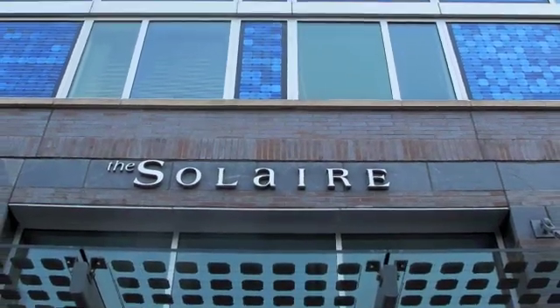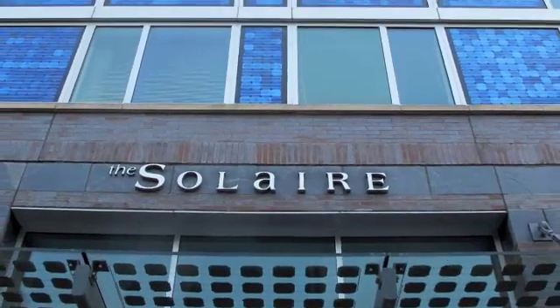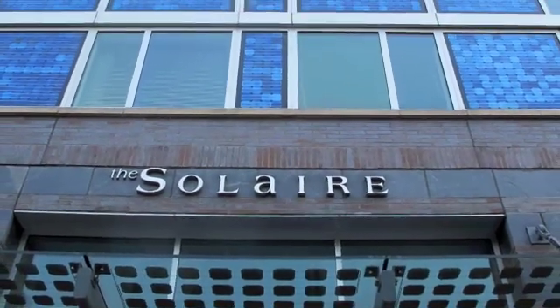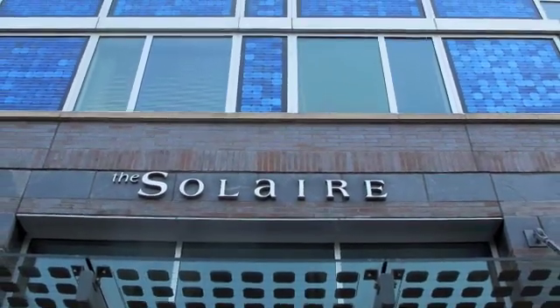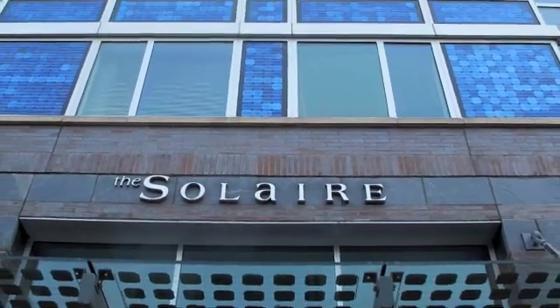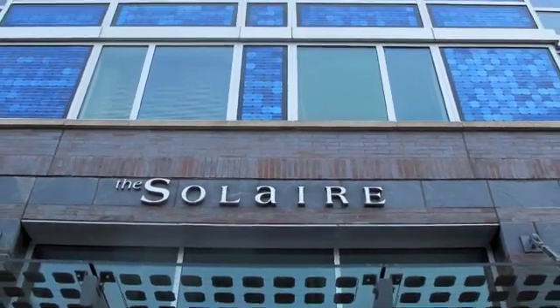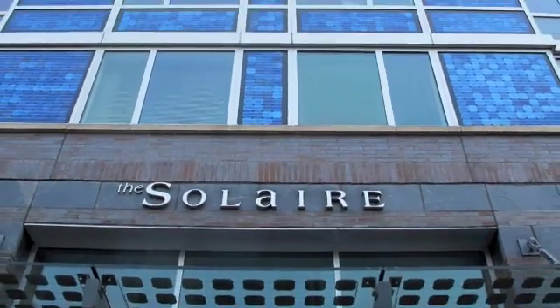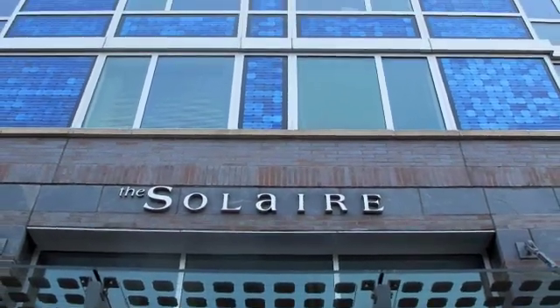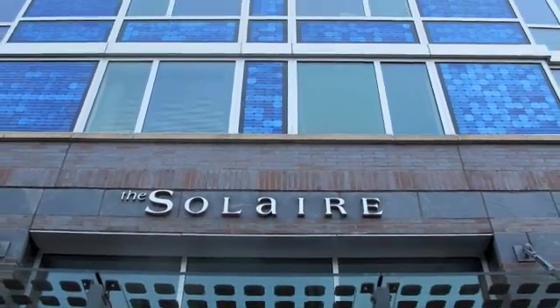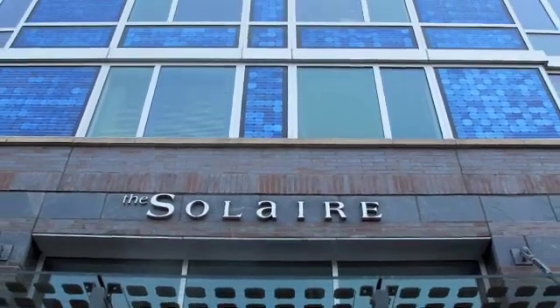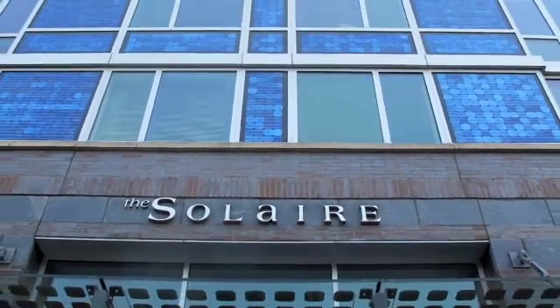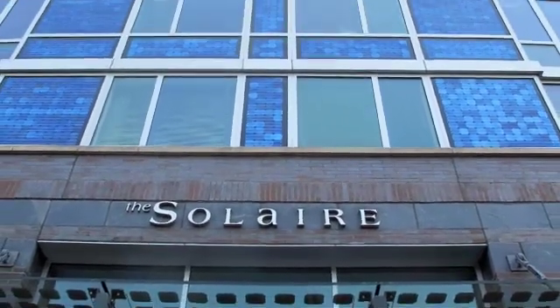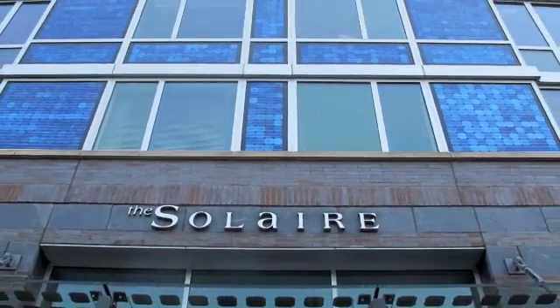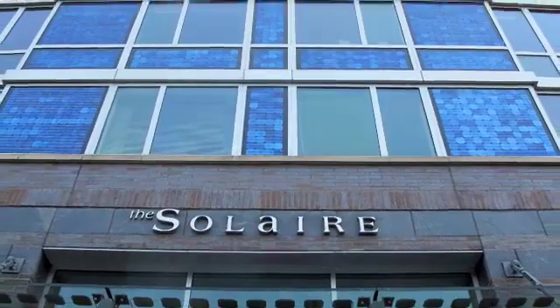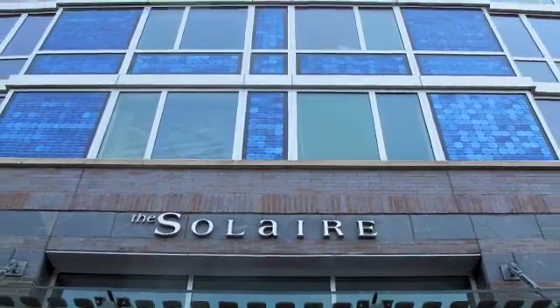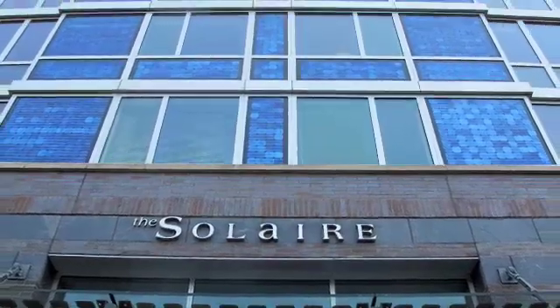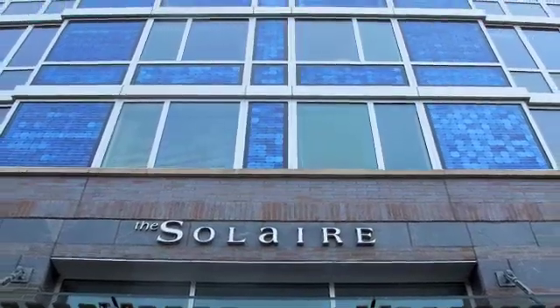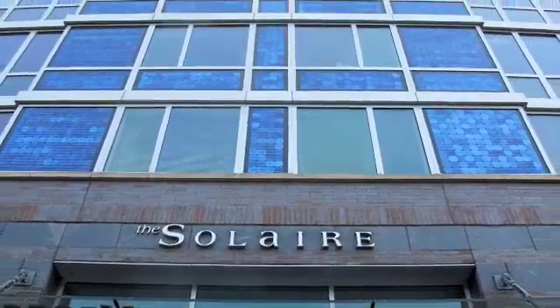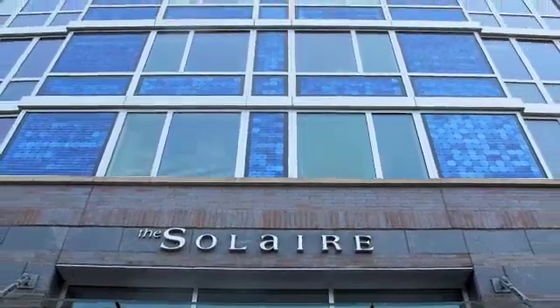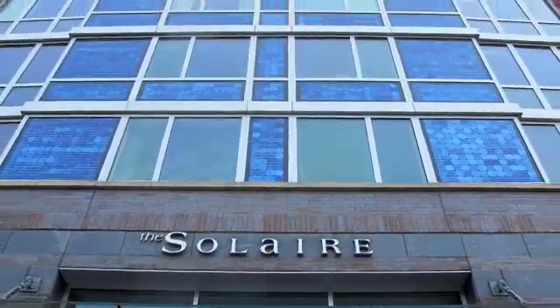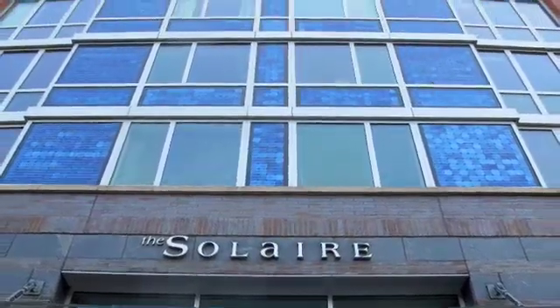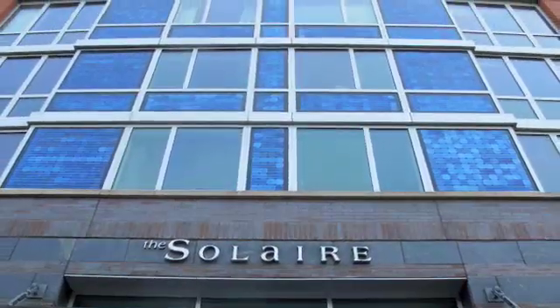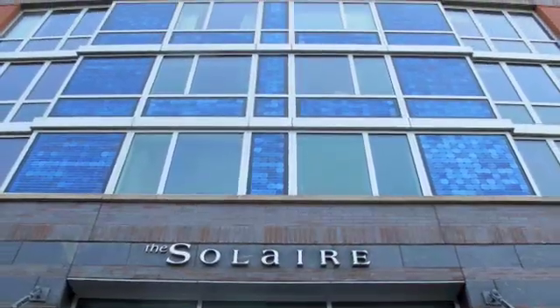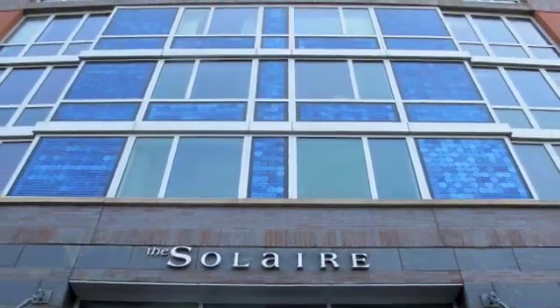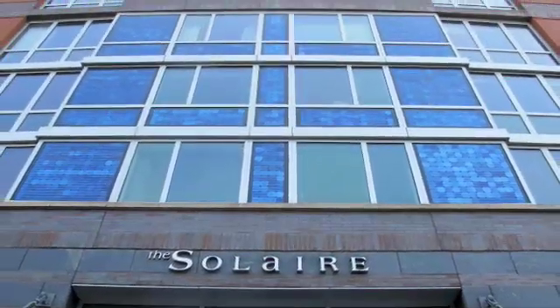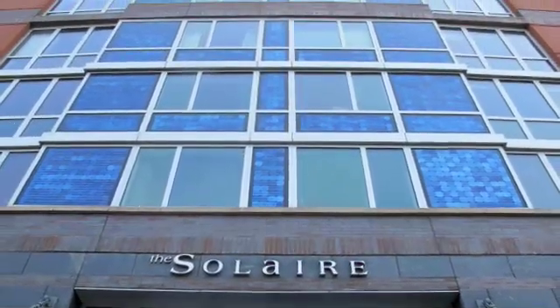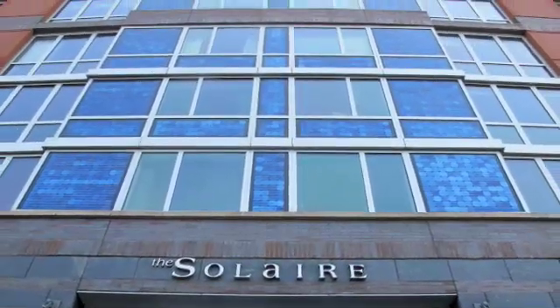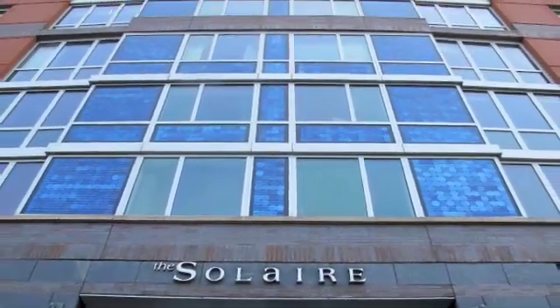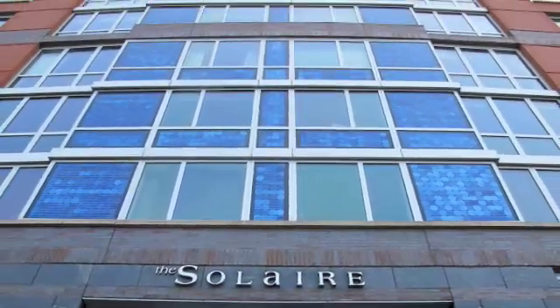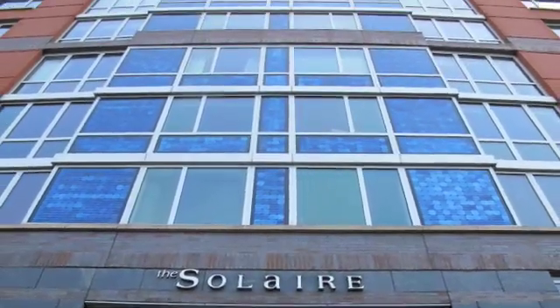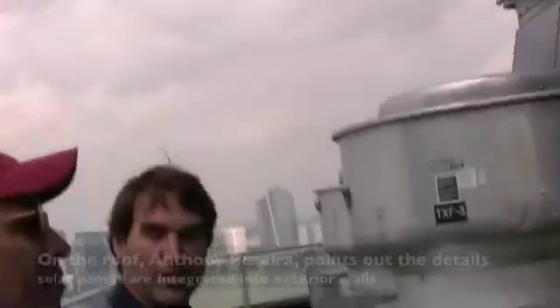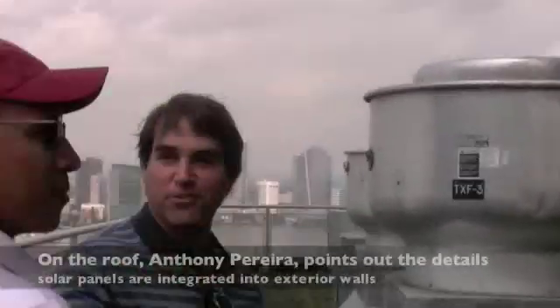Built in 2003, the Solaire is the nation's first environmentally responsible residential tower.